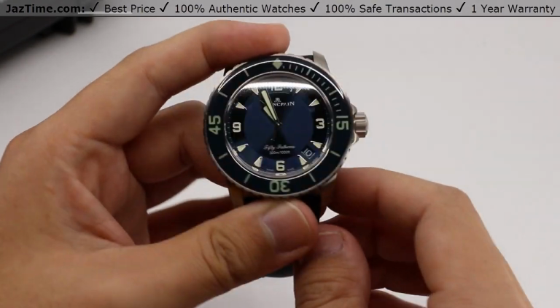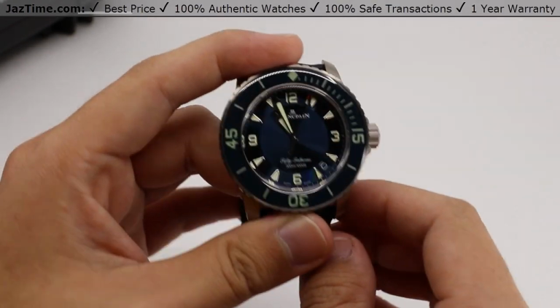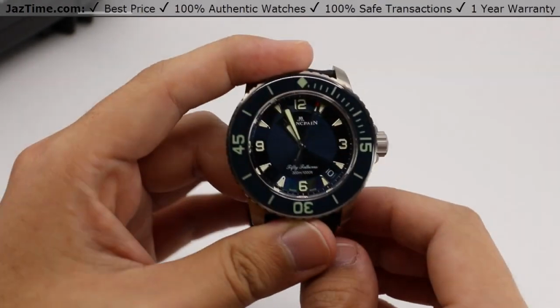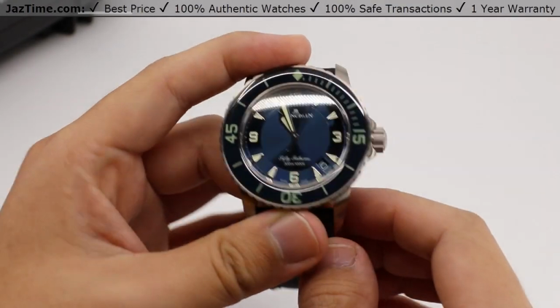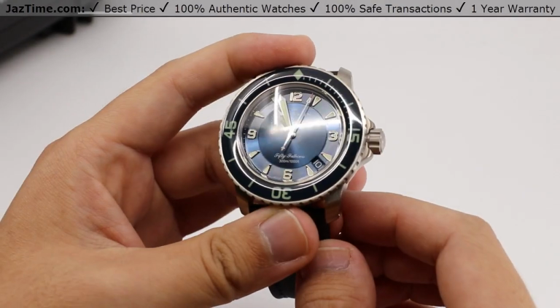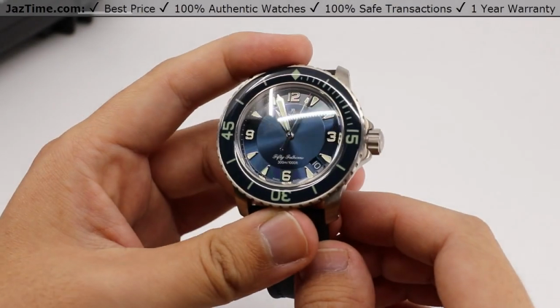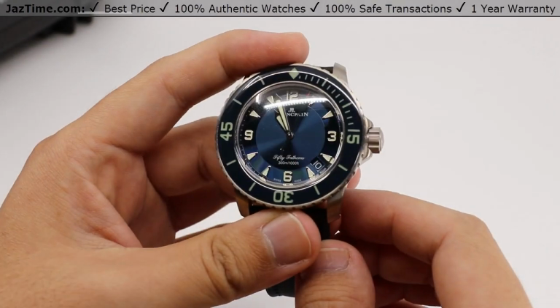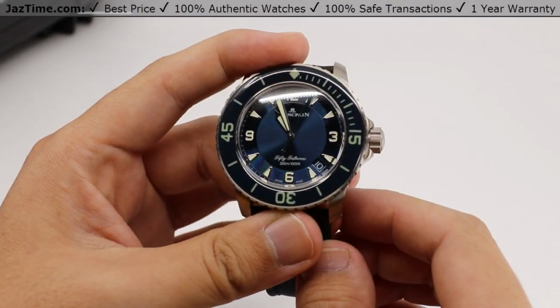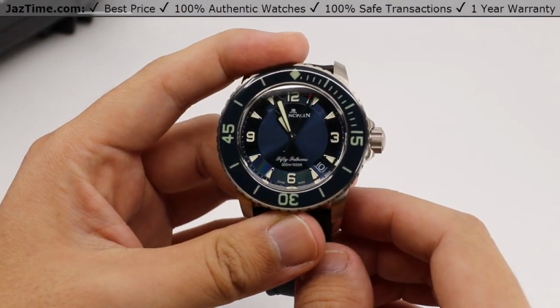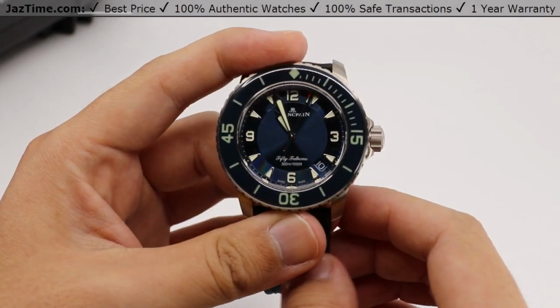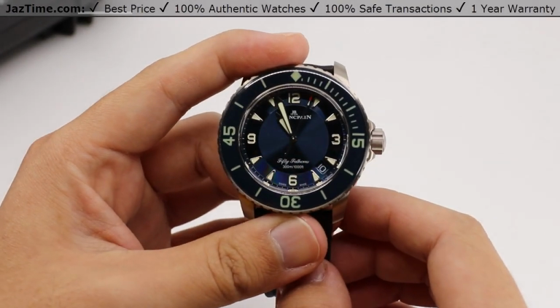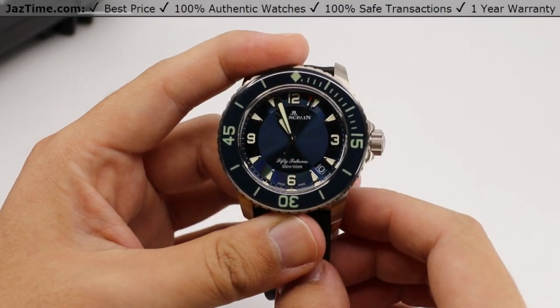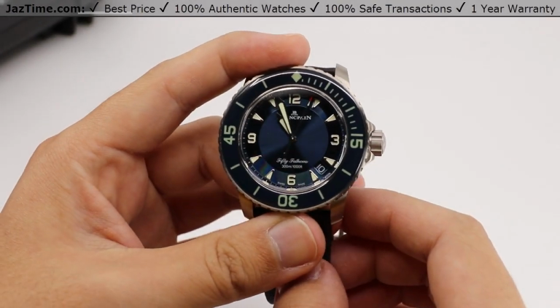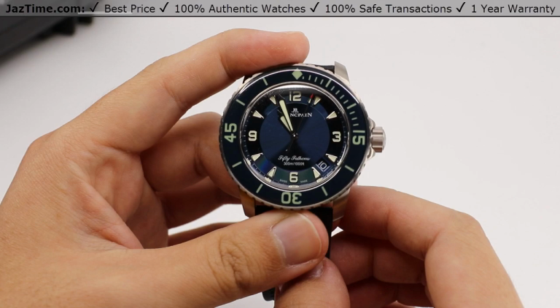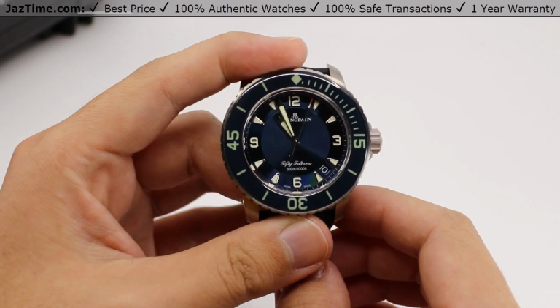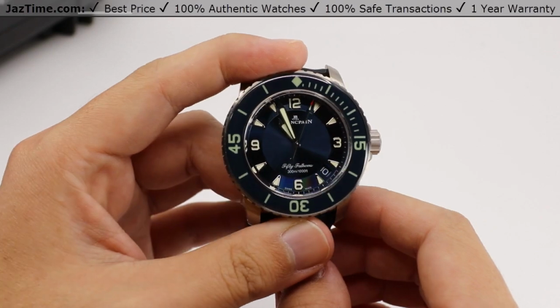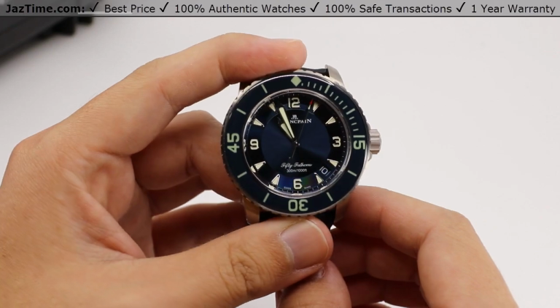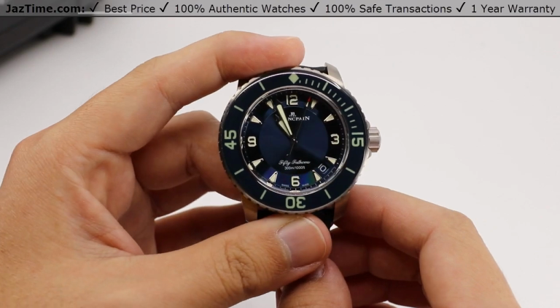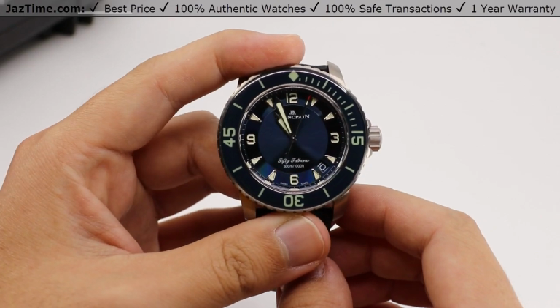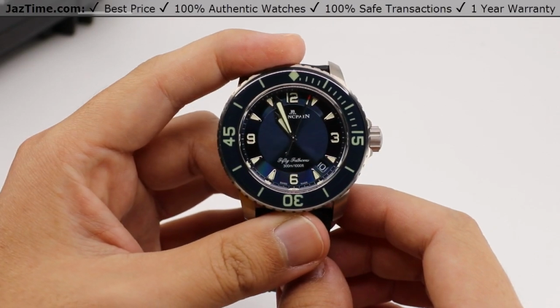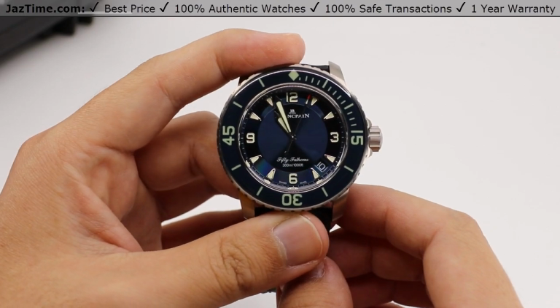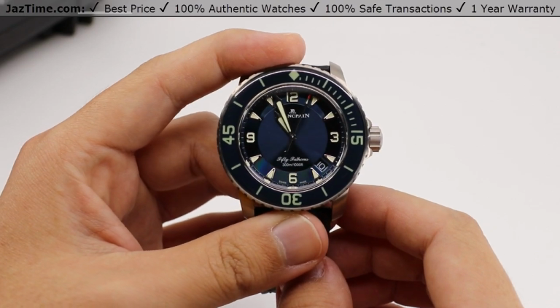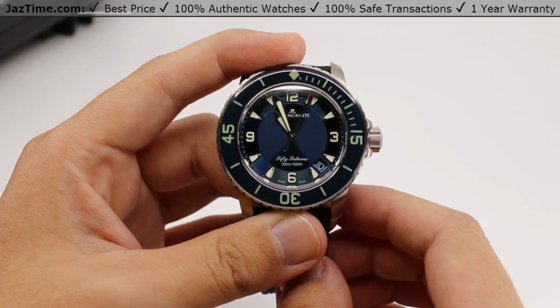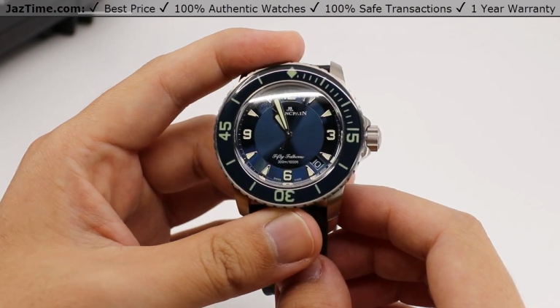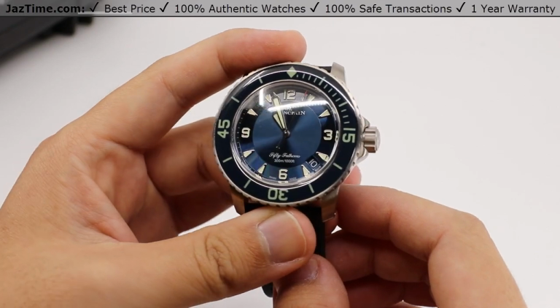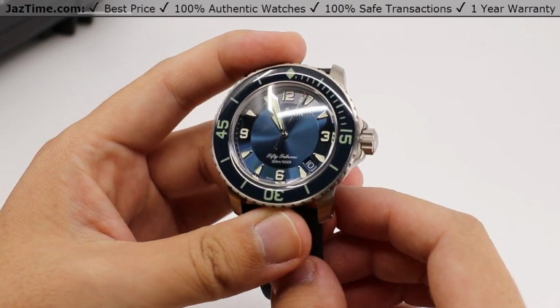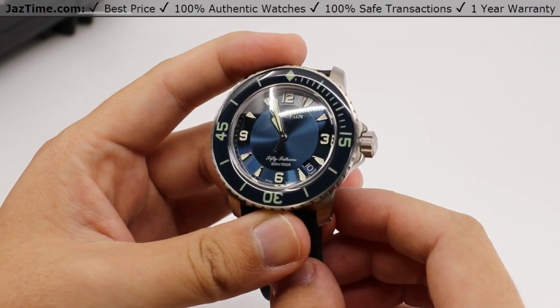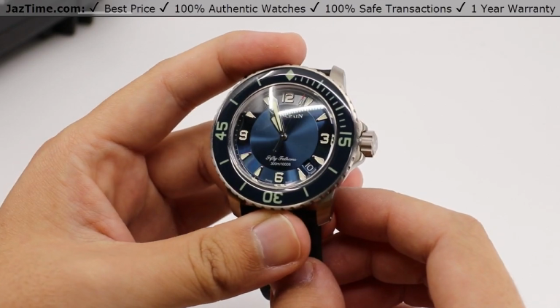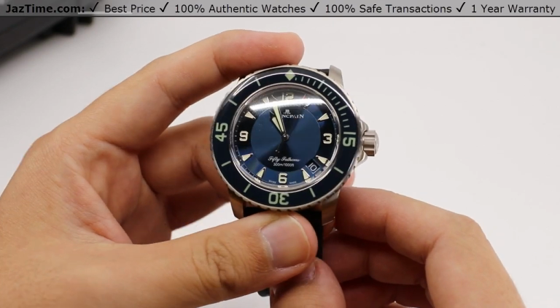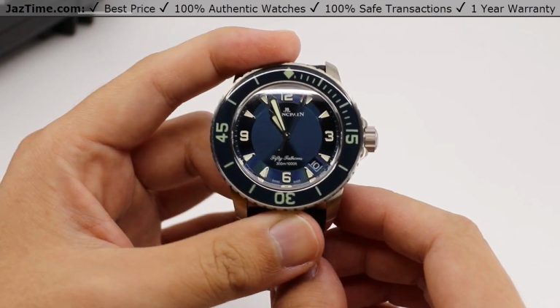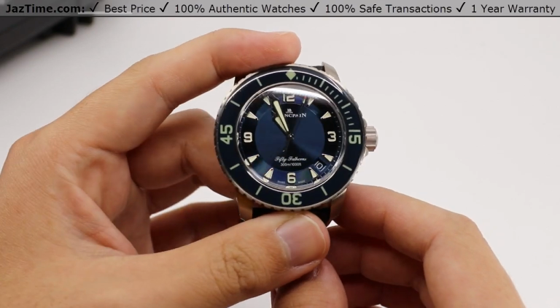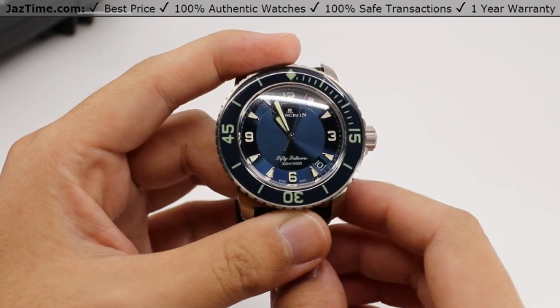And we'll be going over the case, bezel, dial, crown, movement, and strap, and I'll be giving you my thoughts on these as we touch on them throughout the video.